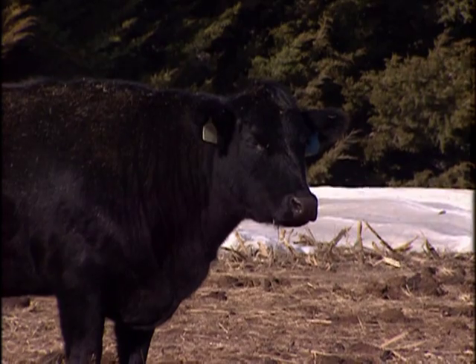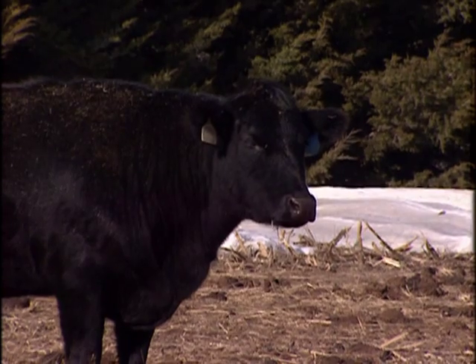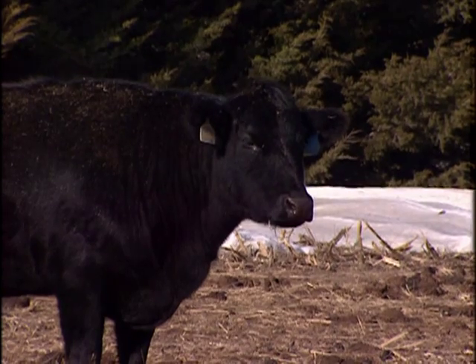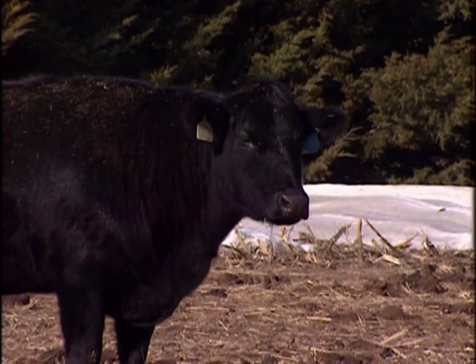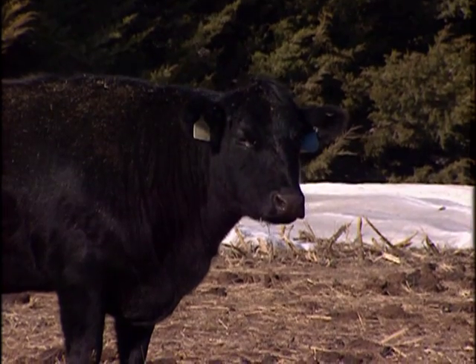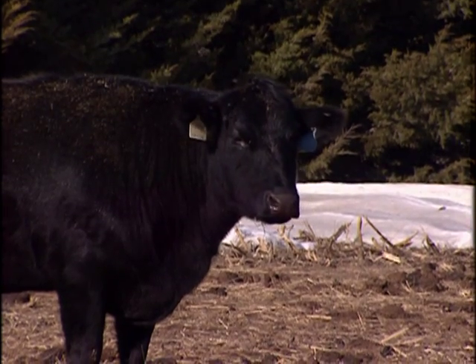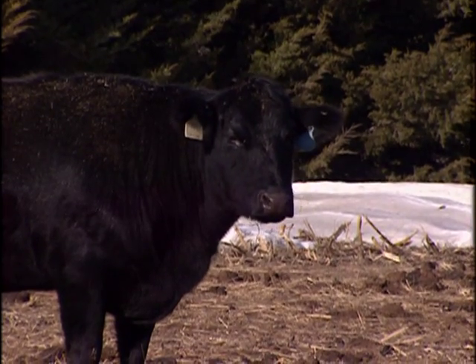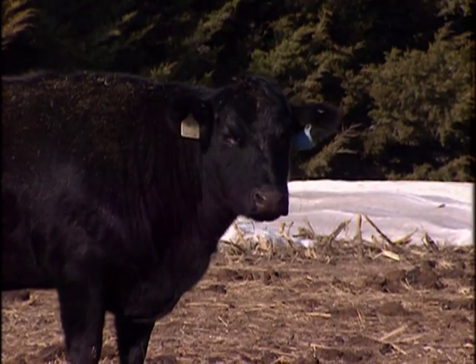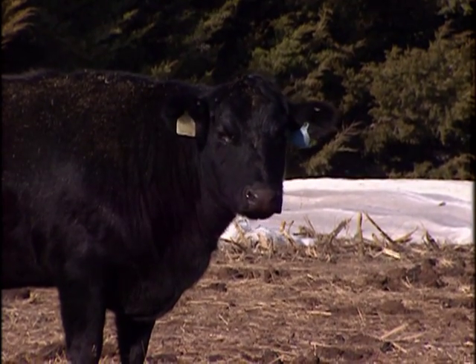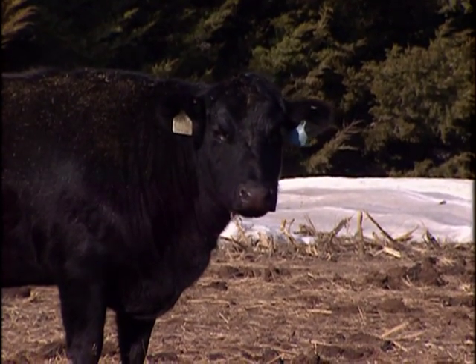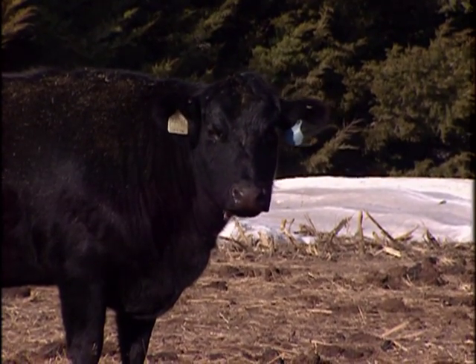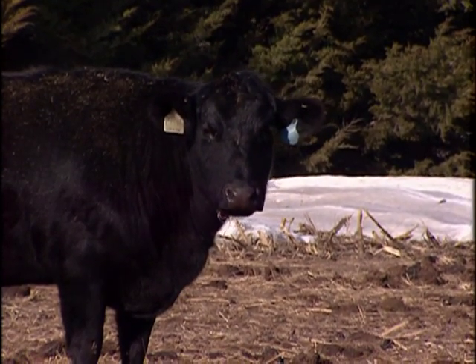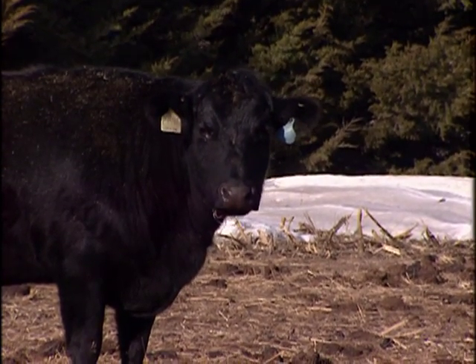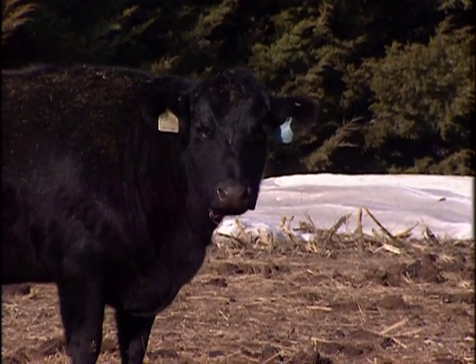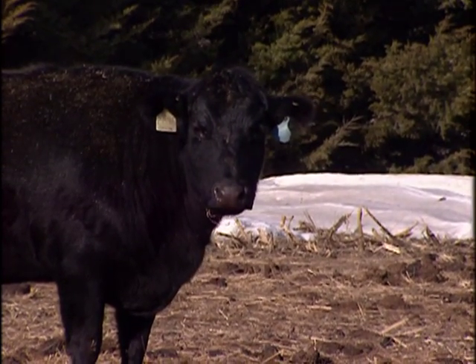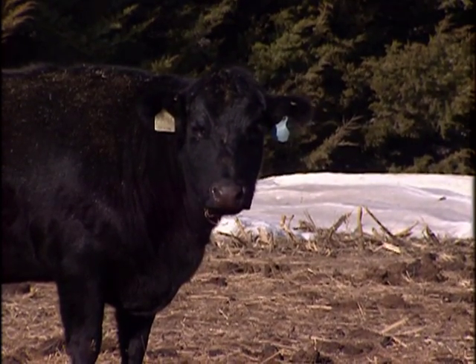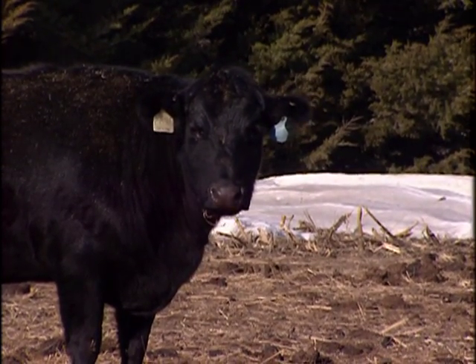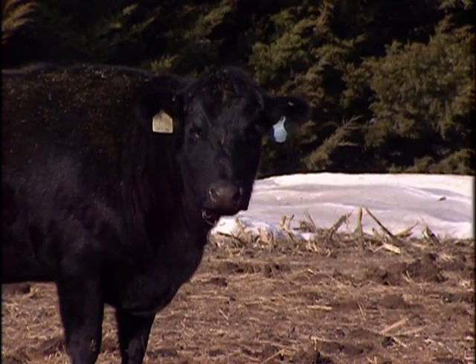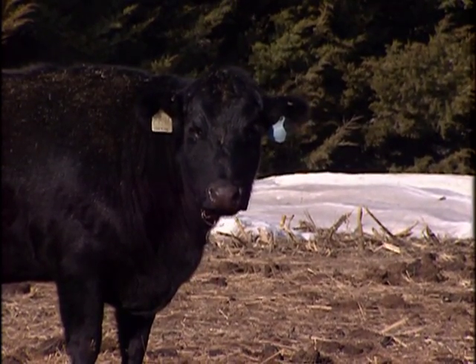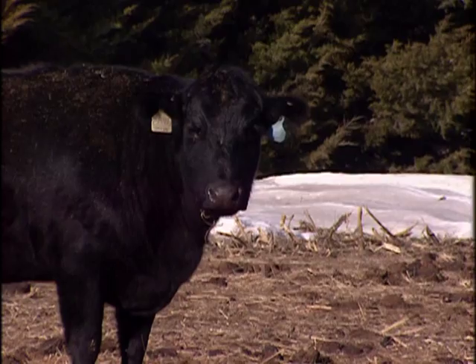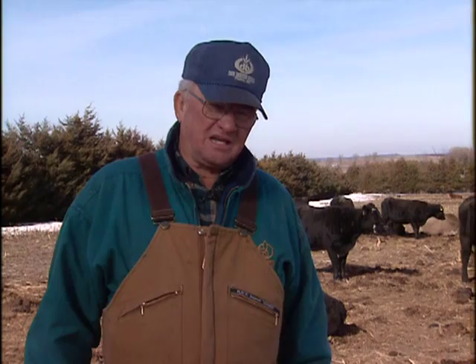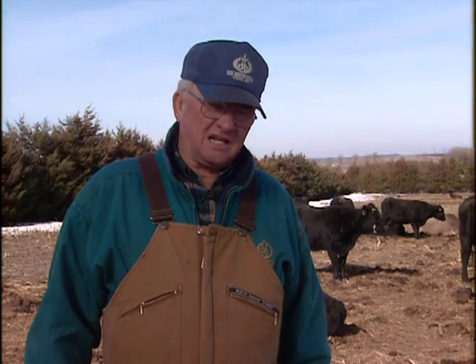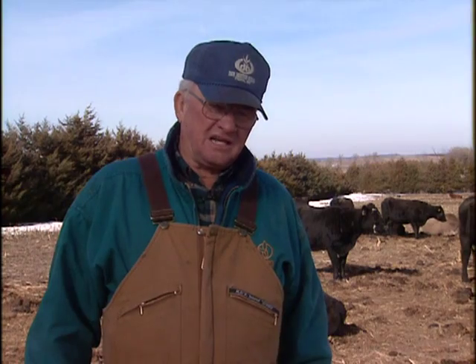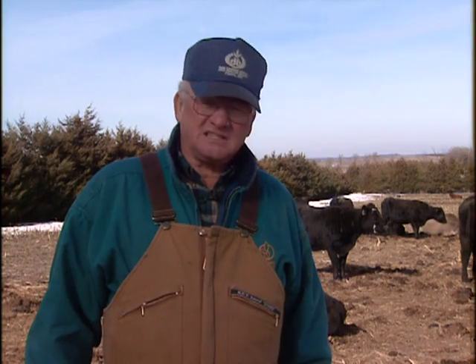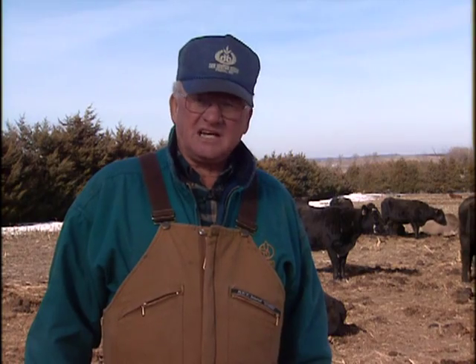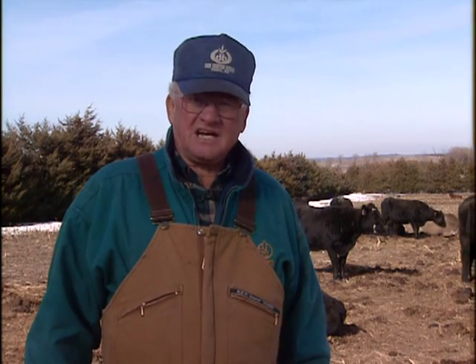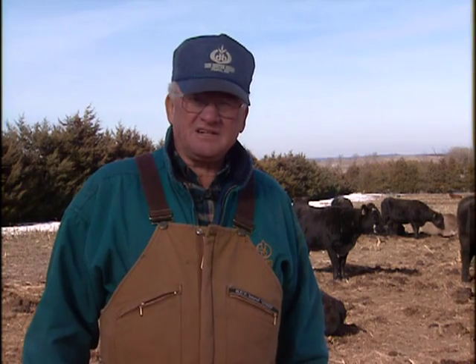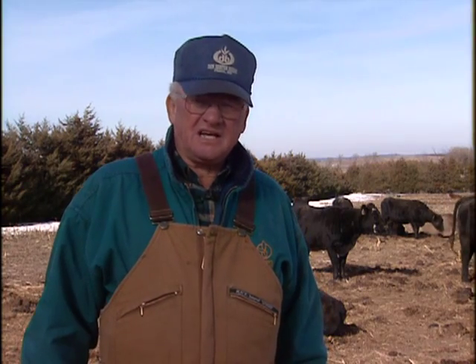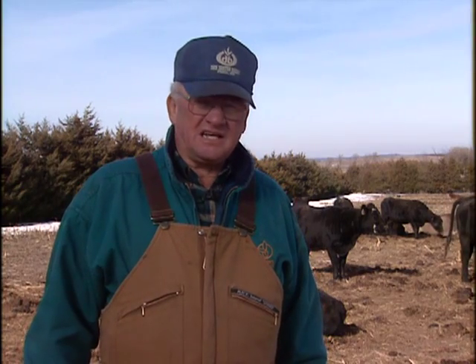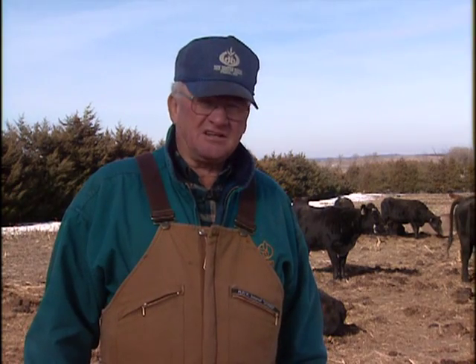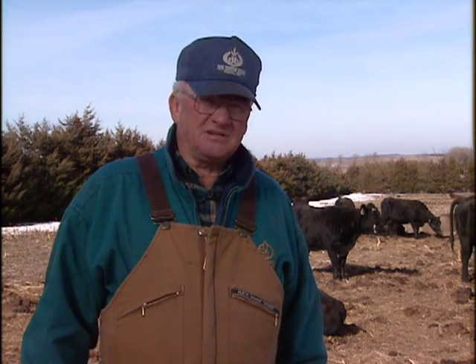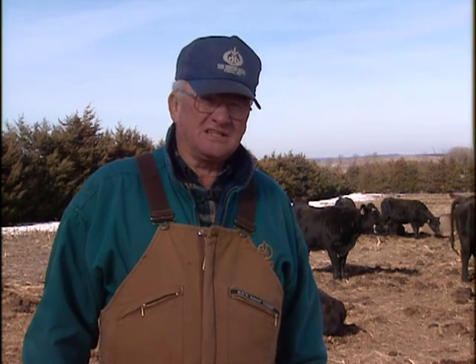Some days we've got blizzards around here that are bad enough for cattle to actually die if they can't get out of the wind.